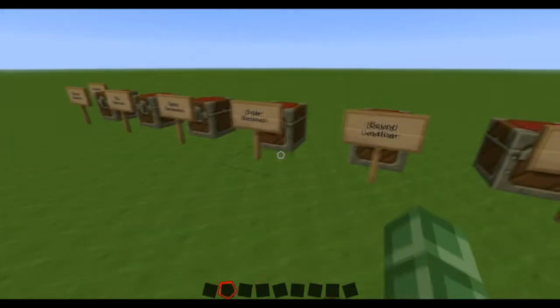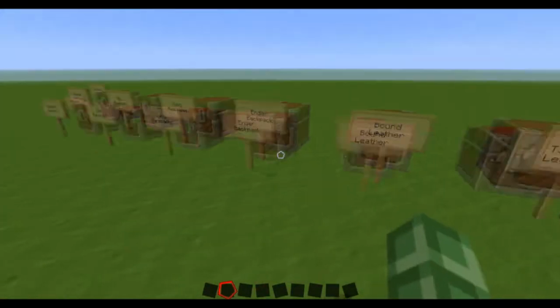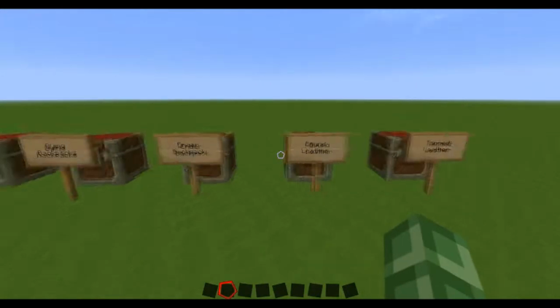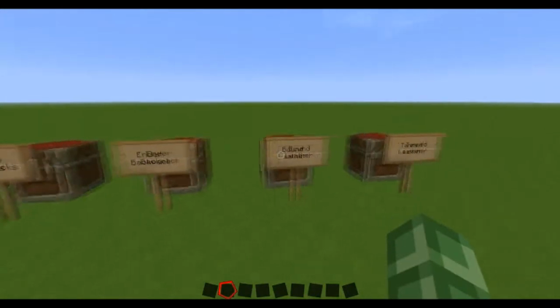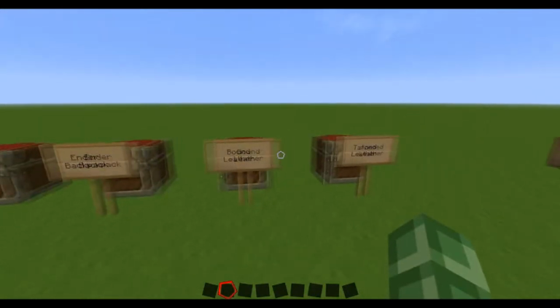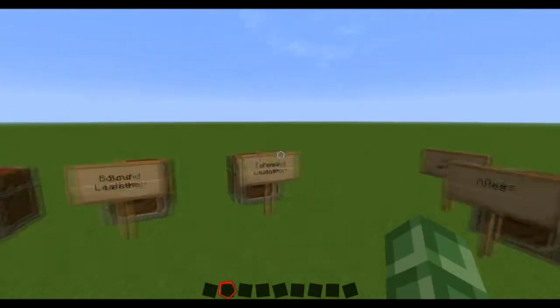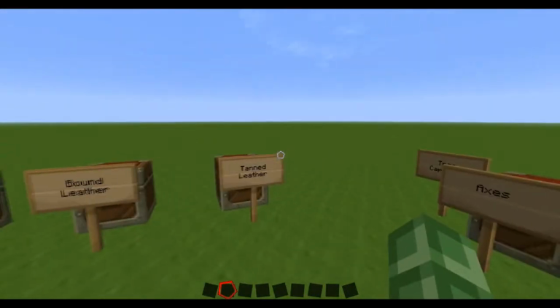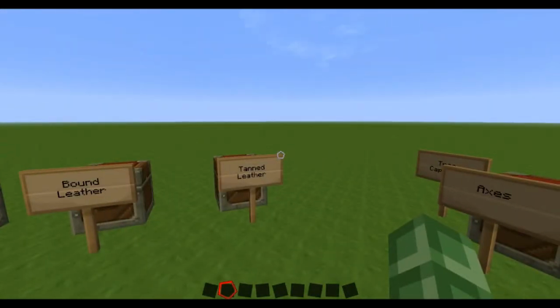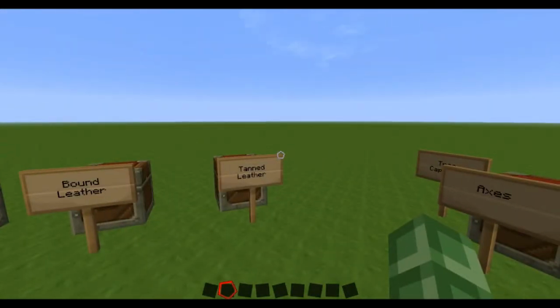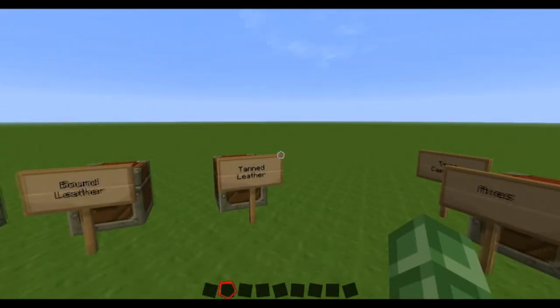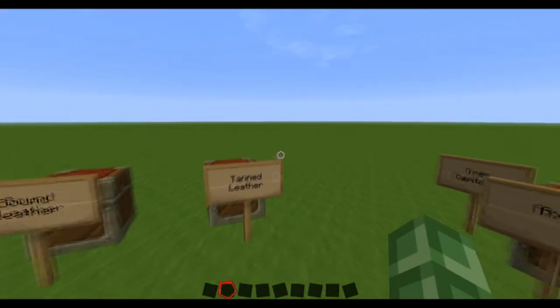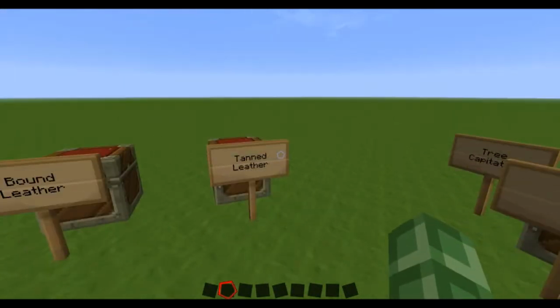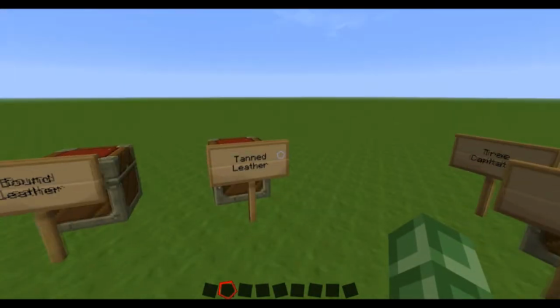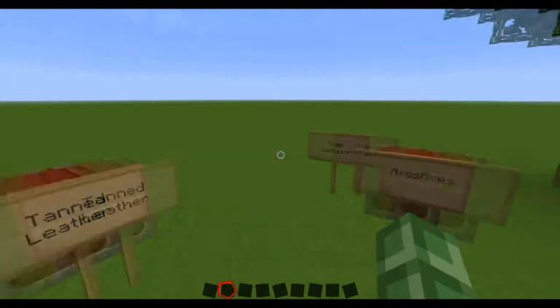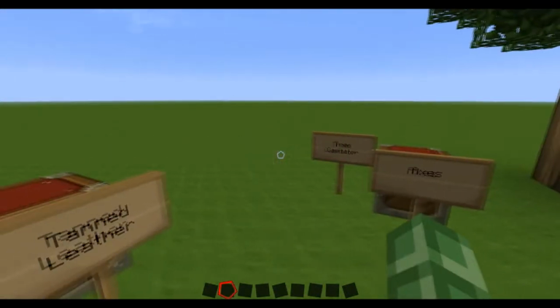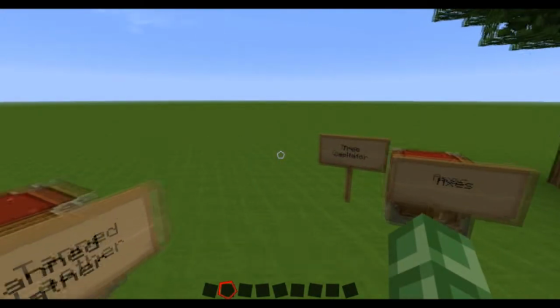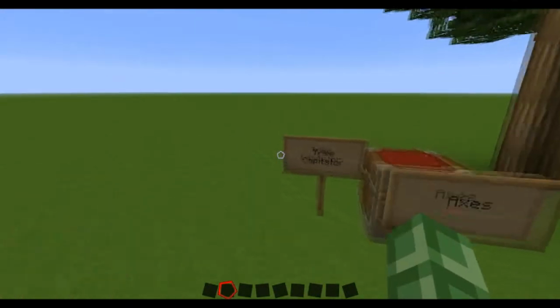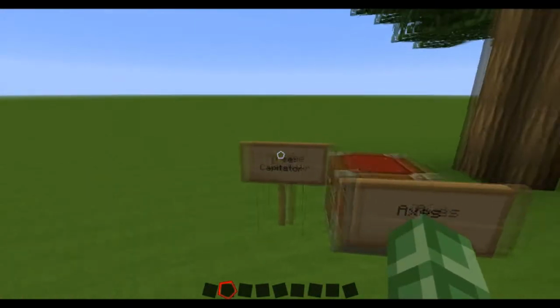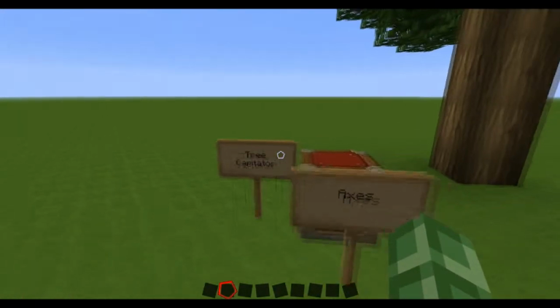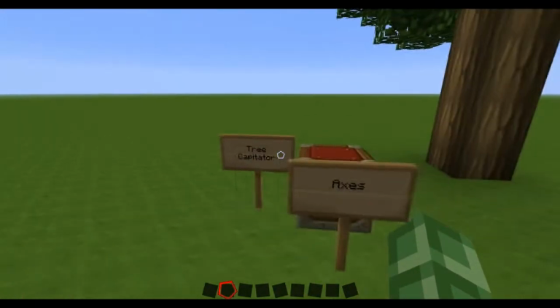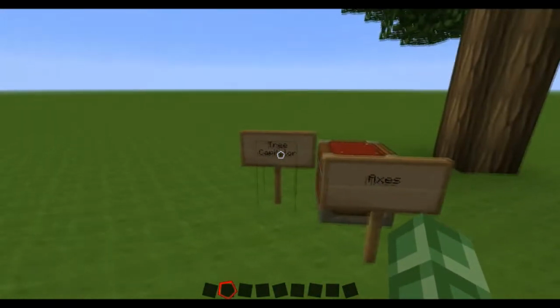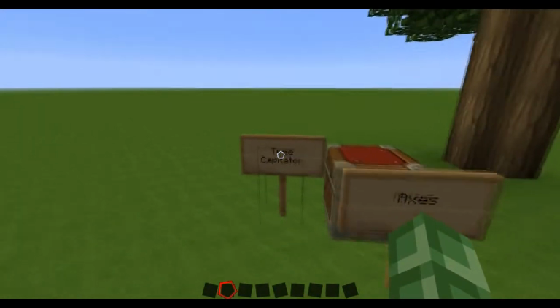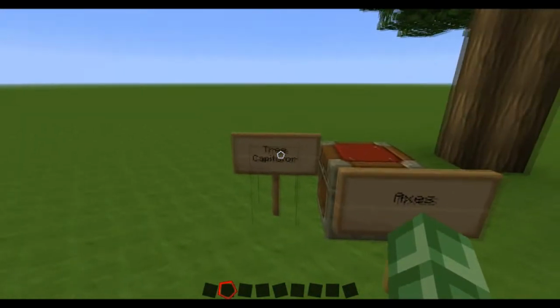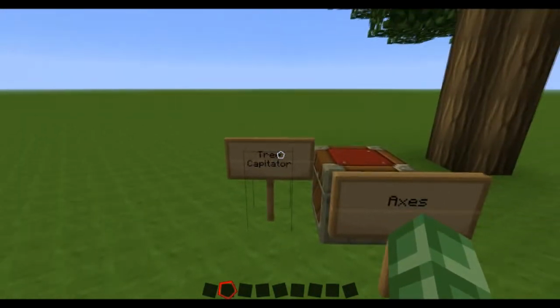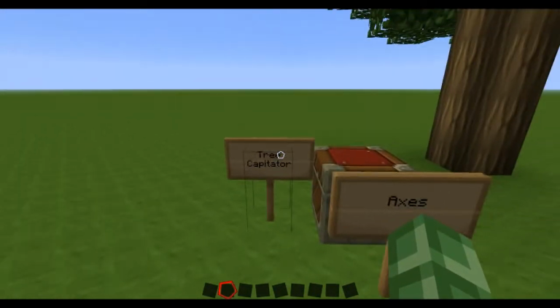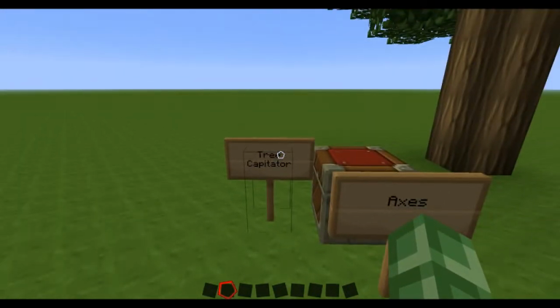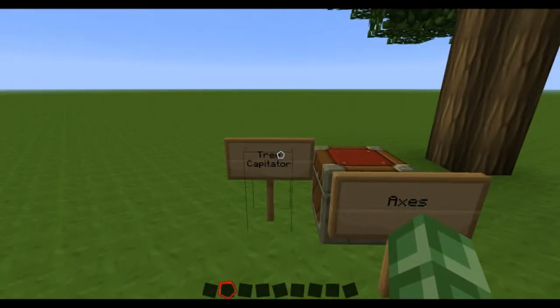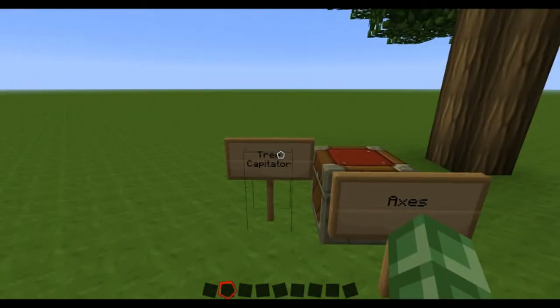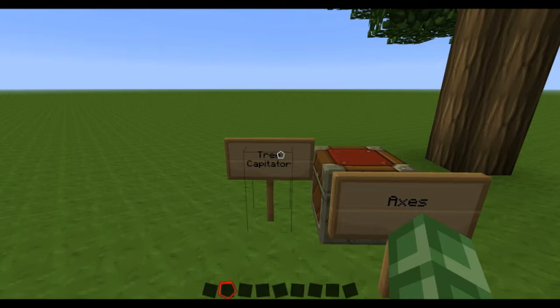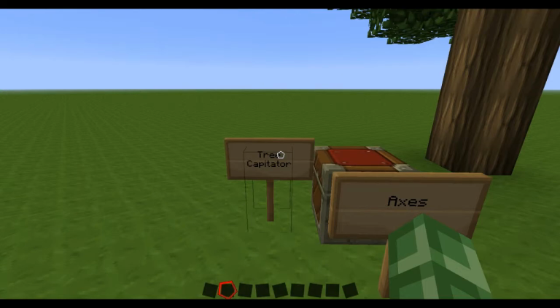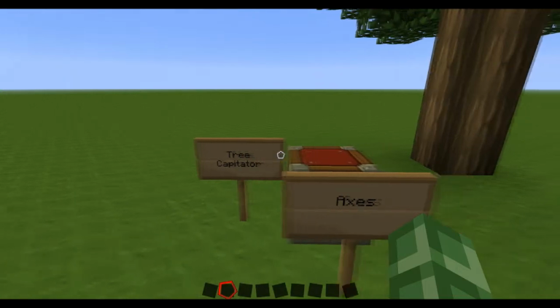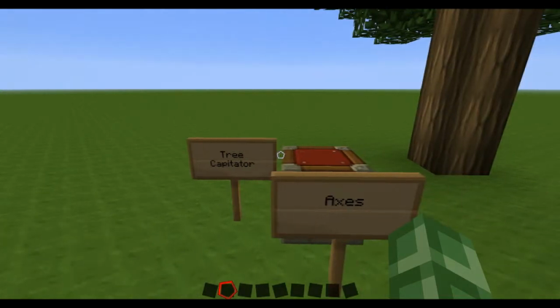That's the backpack mod — nice and easy, to help give you extra space. Now I have the tree capitator mod.